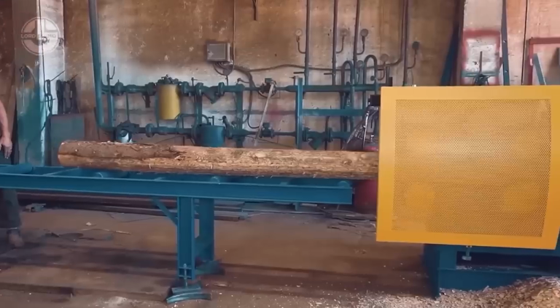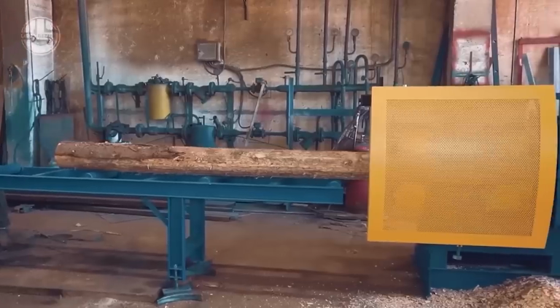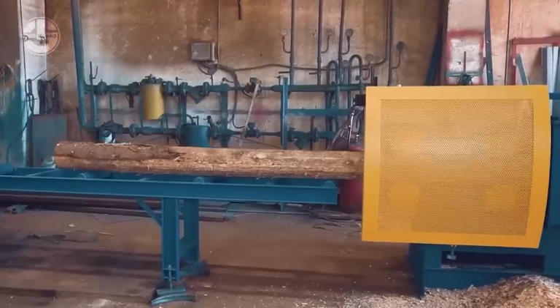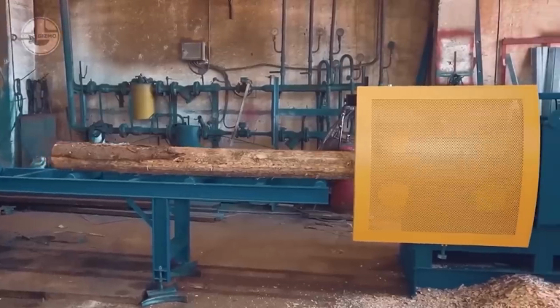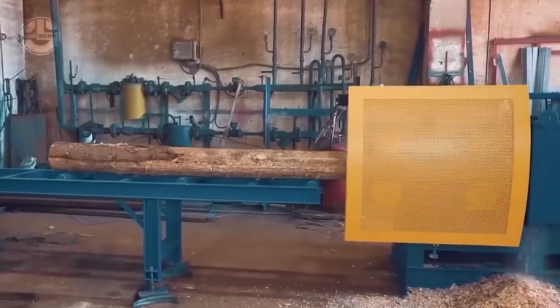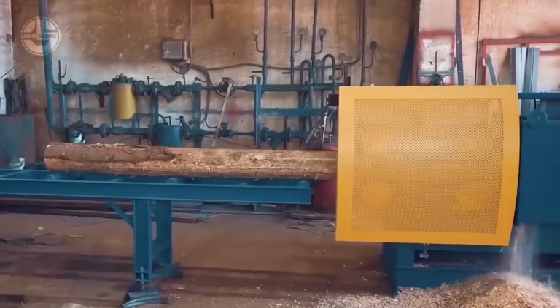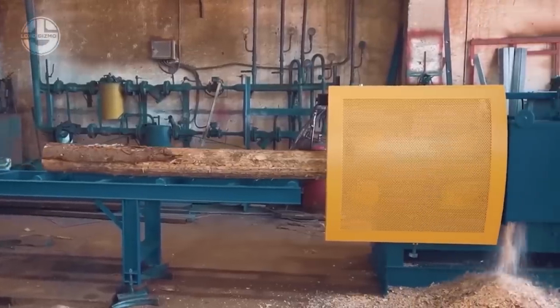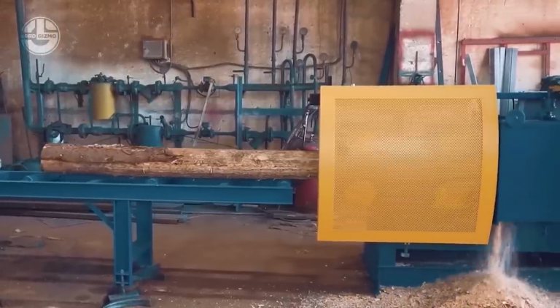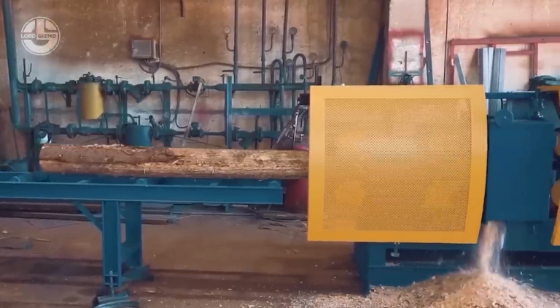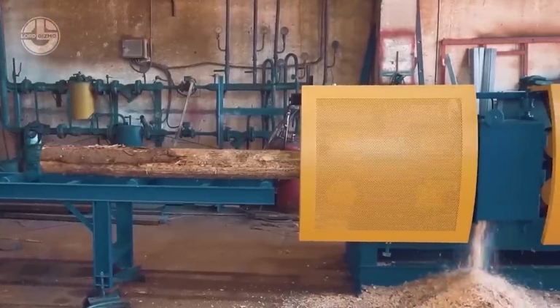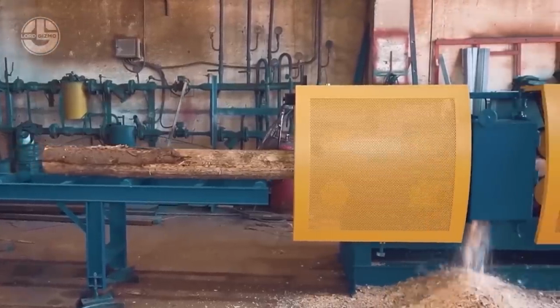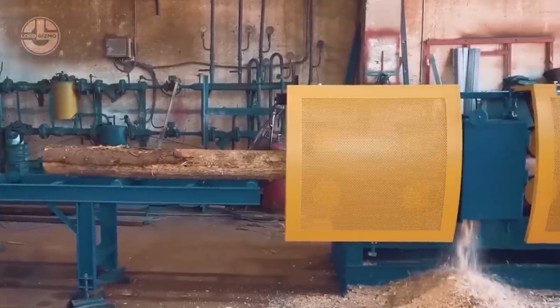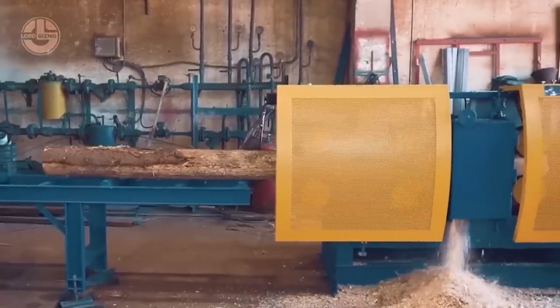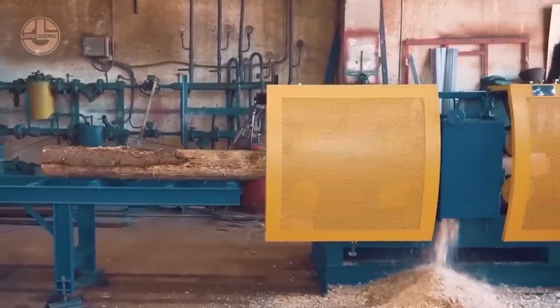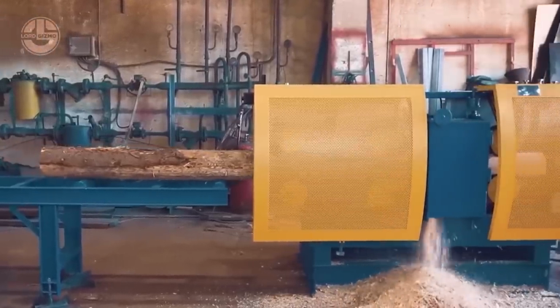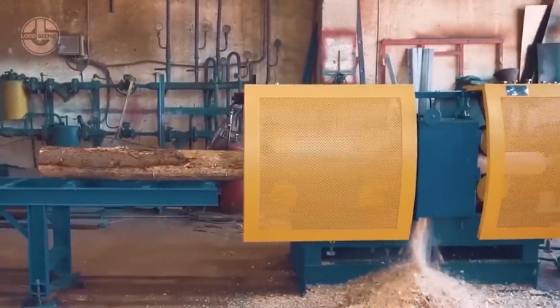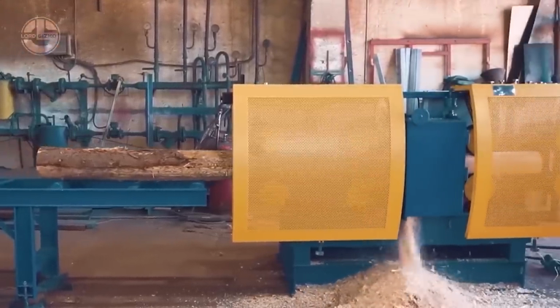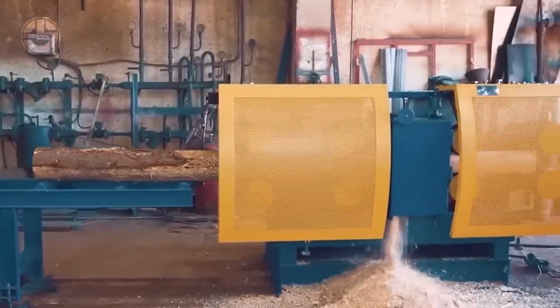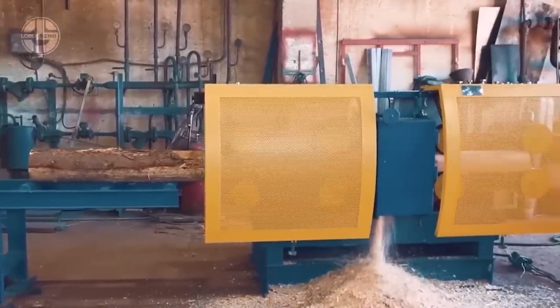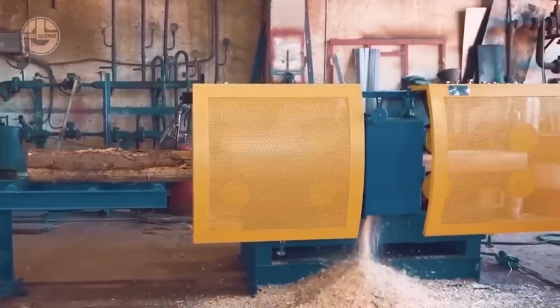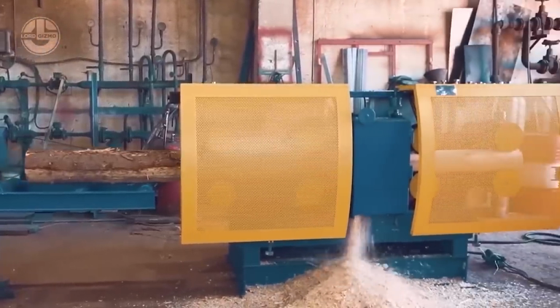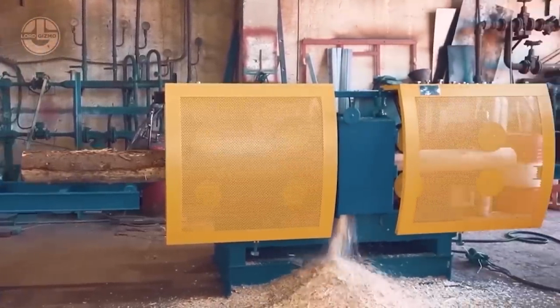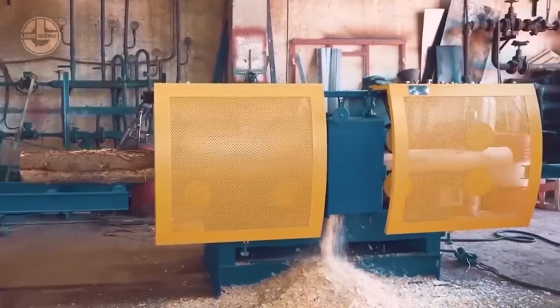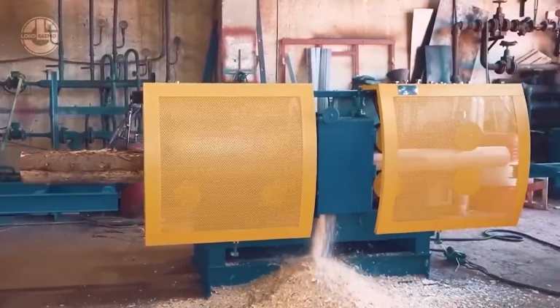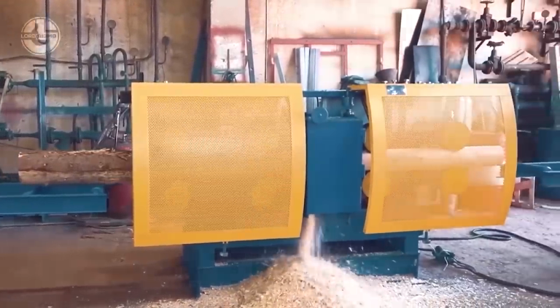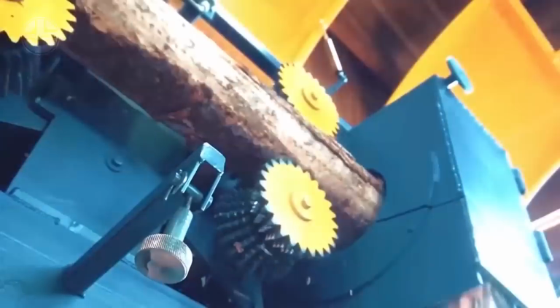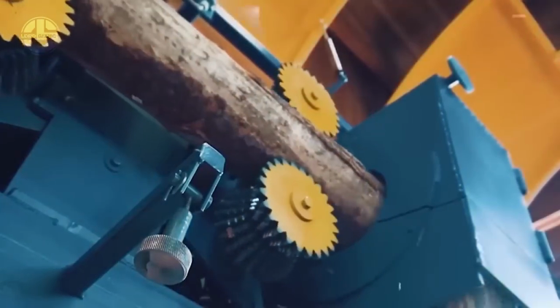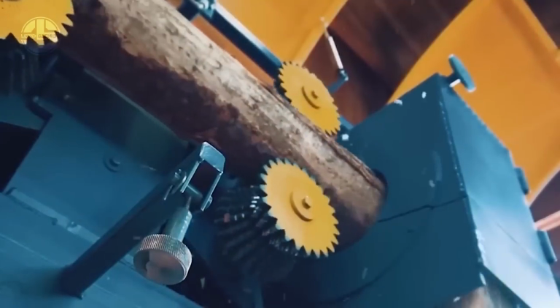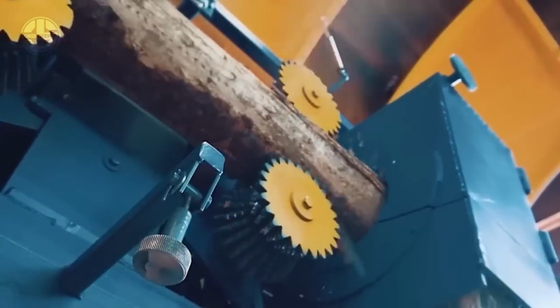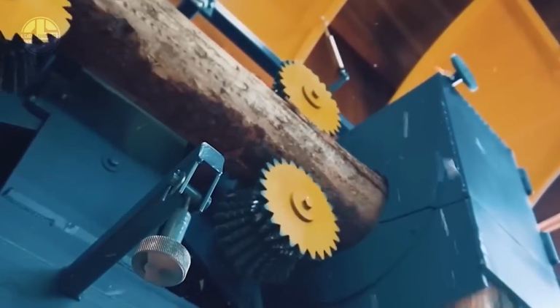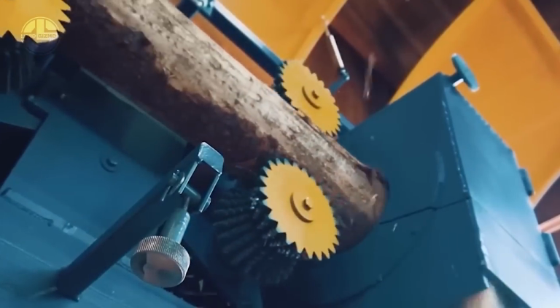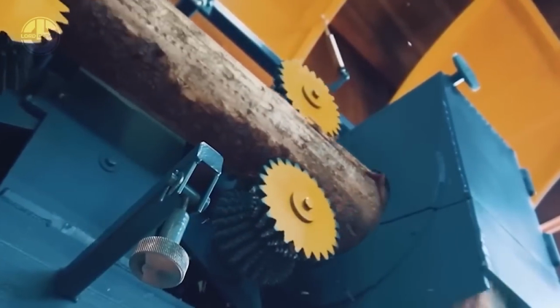The Sherwood 680C is ideal for processing thin wood, and it makes stakes at an industrial level.